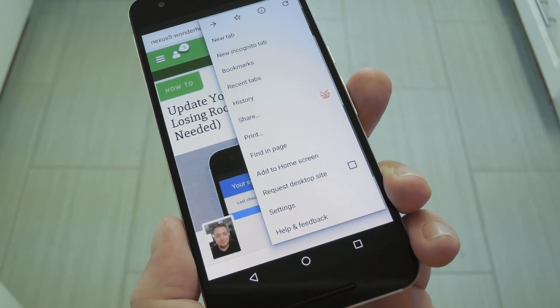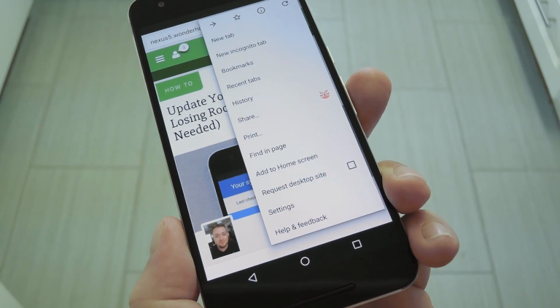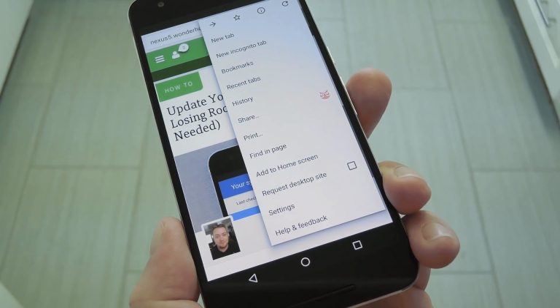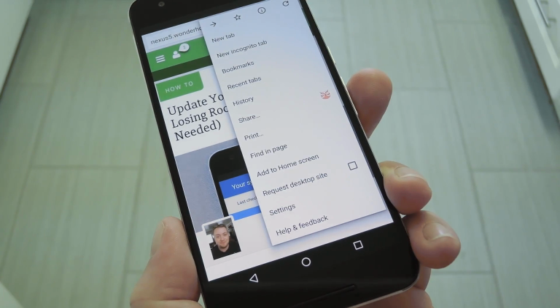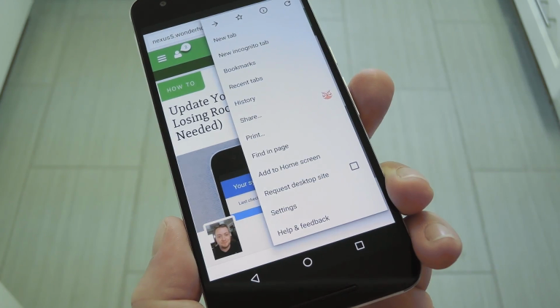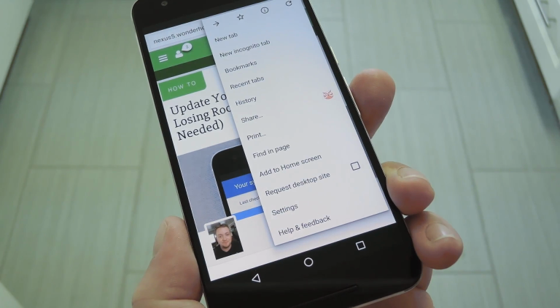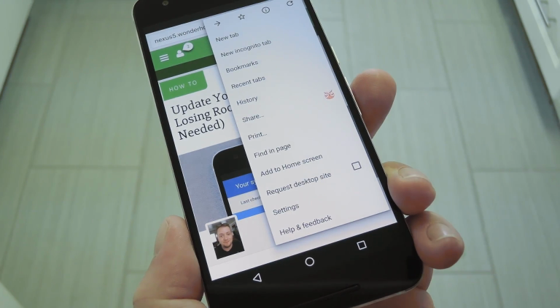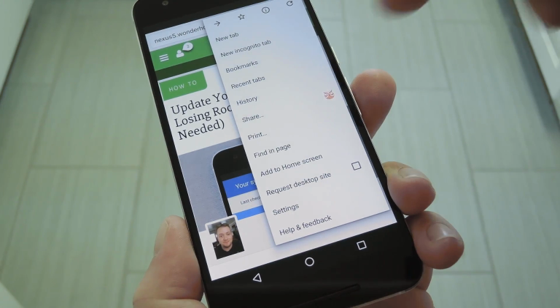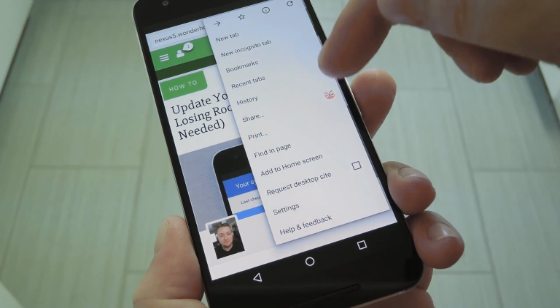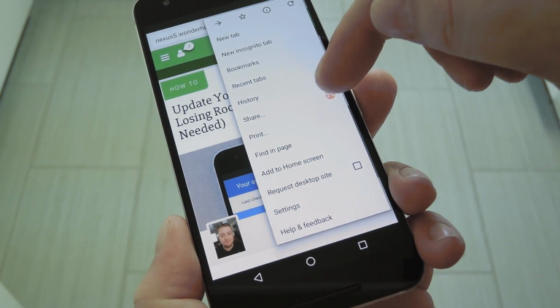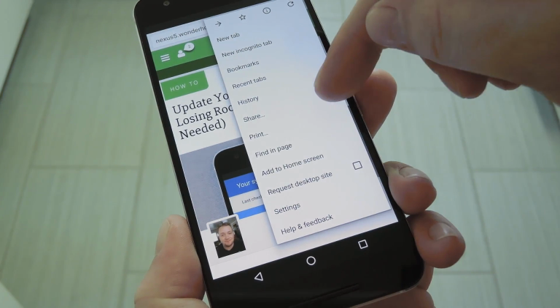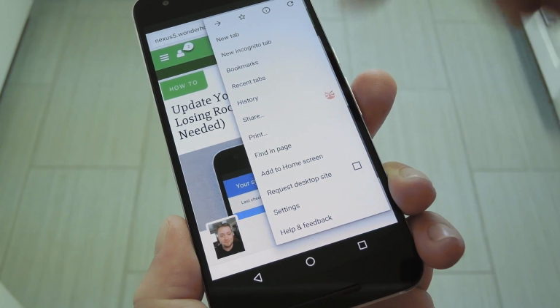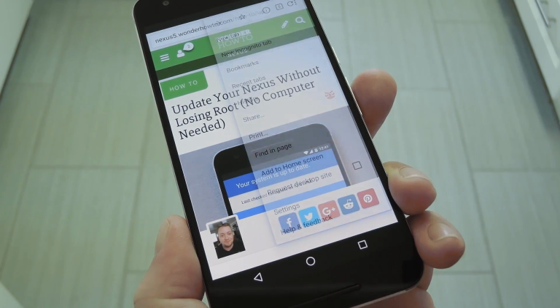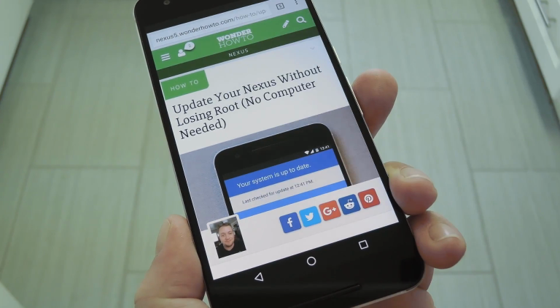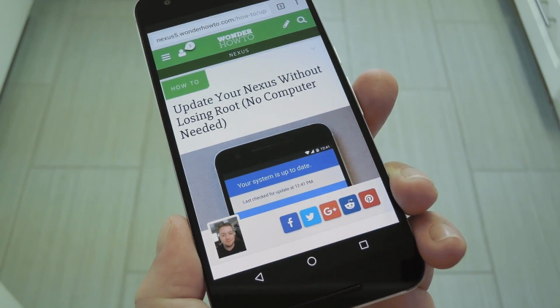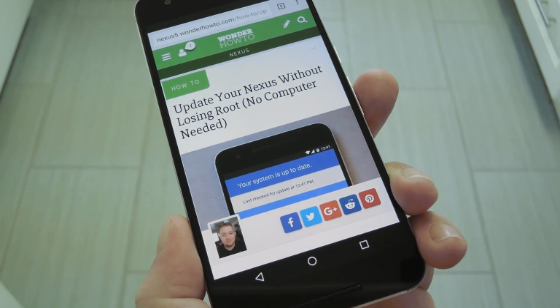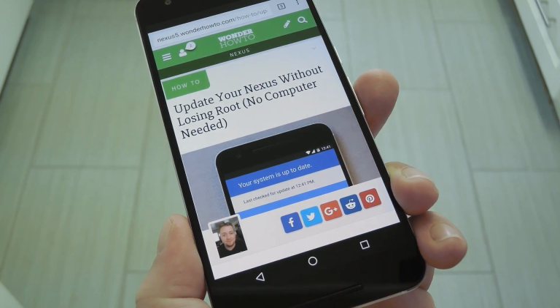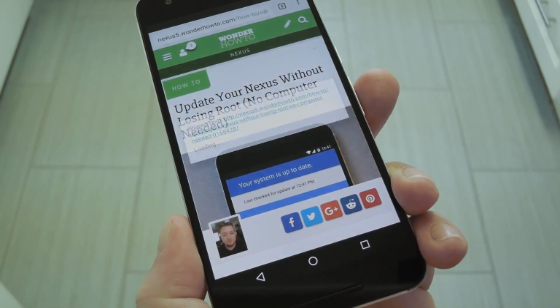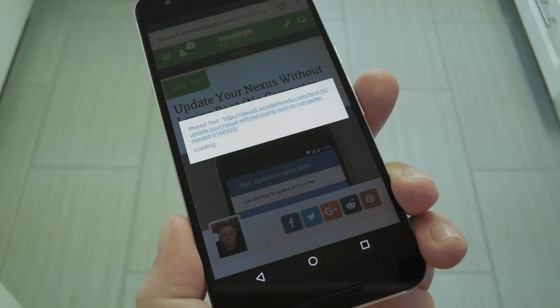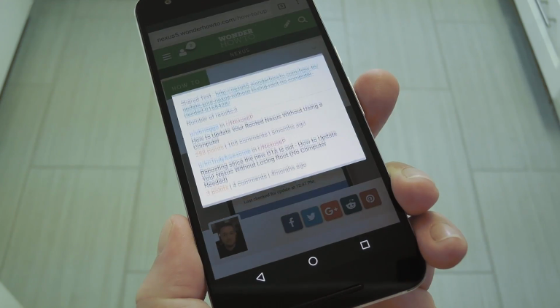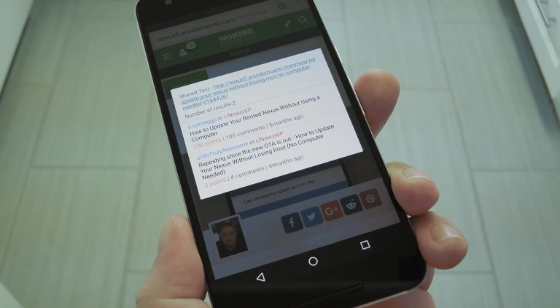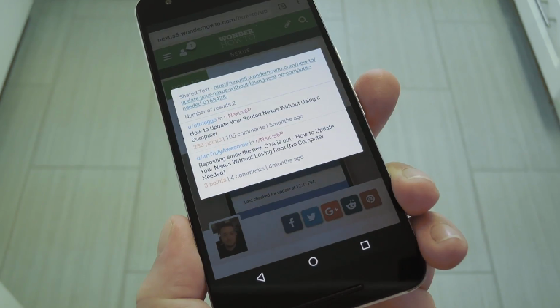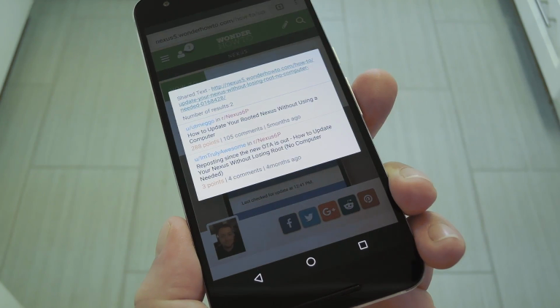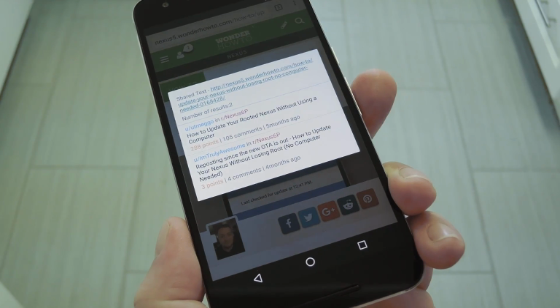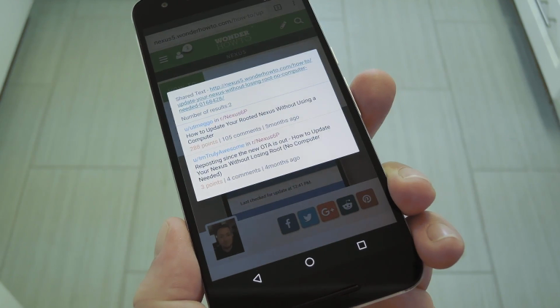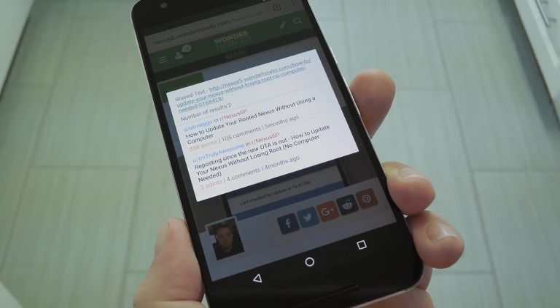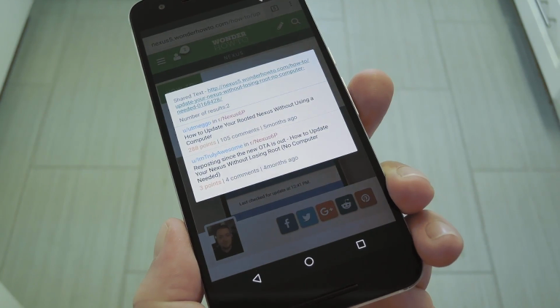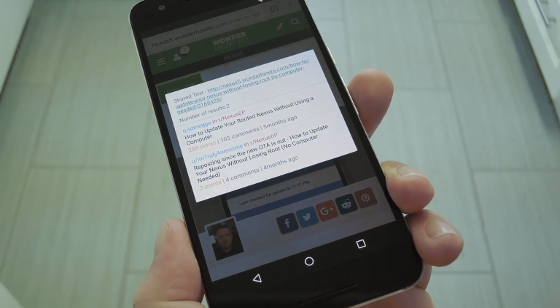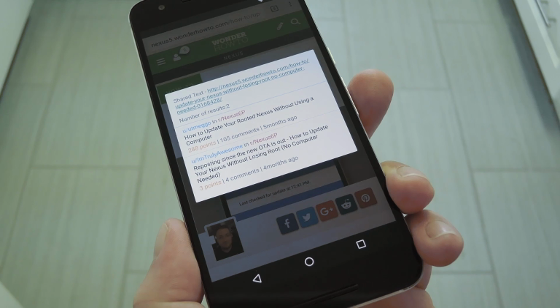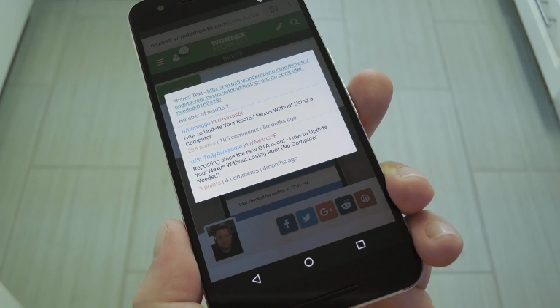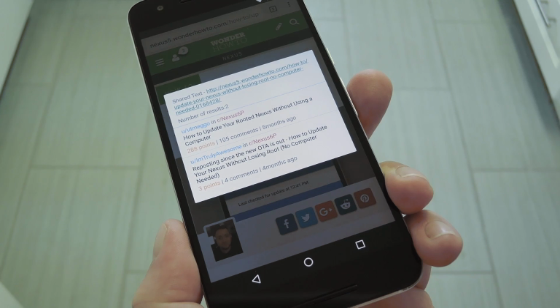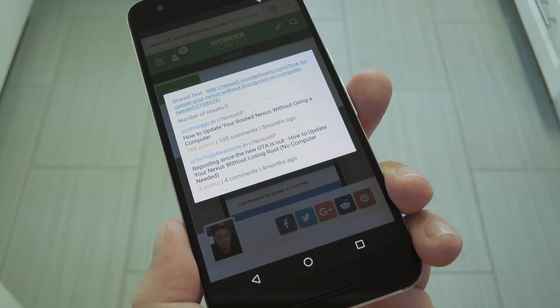Hey, what's up everybody, it's Dallas with Gadget Hacks, and today I'm going to show you how to see what other people are saying about articles you read on Android.